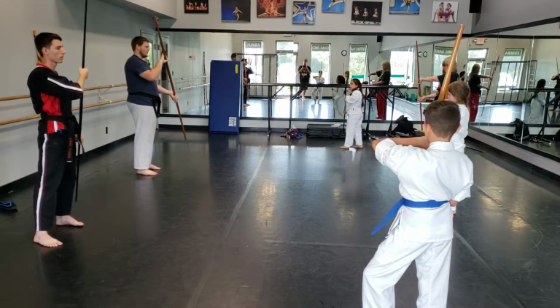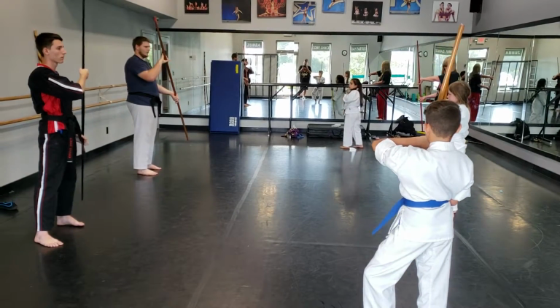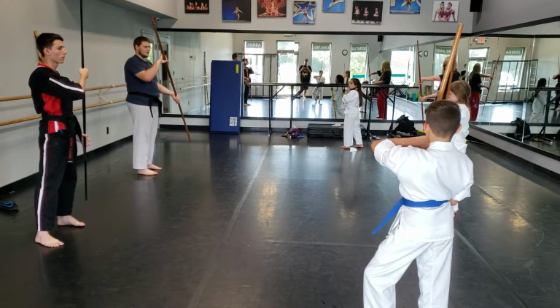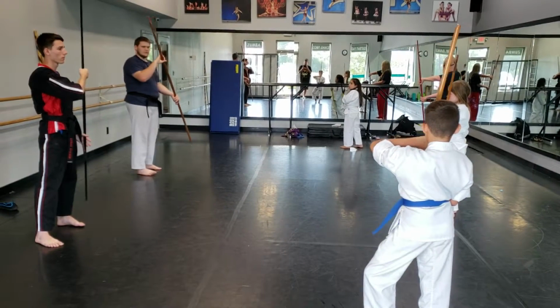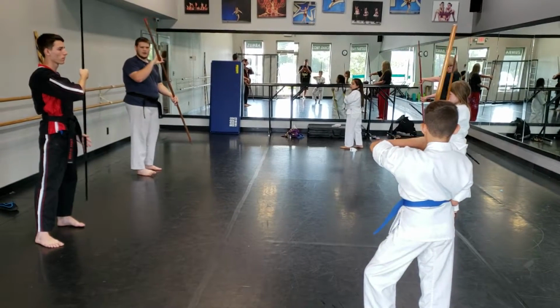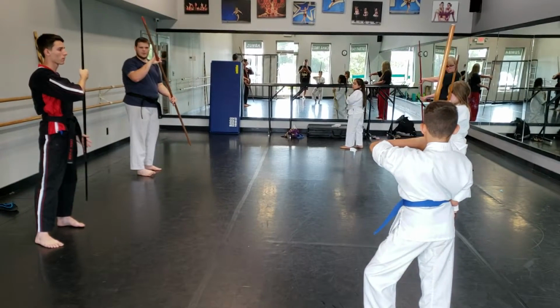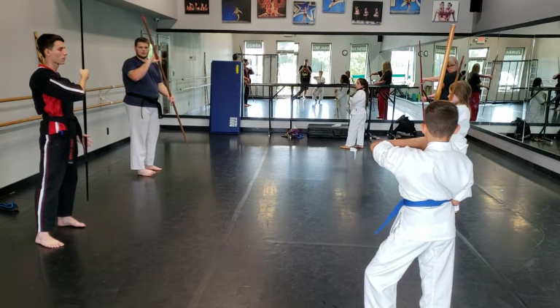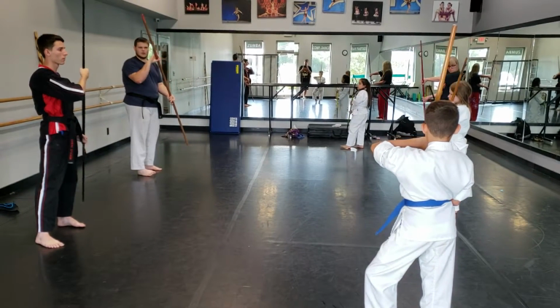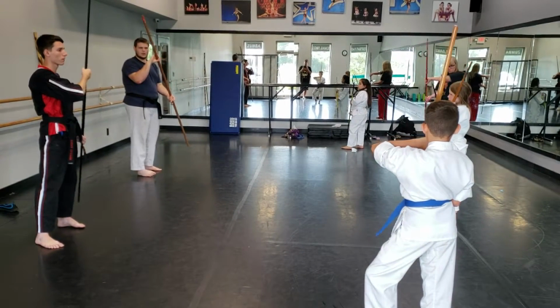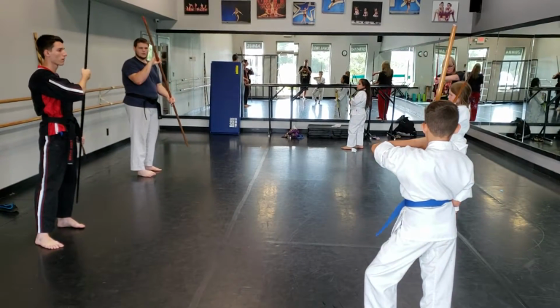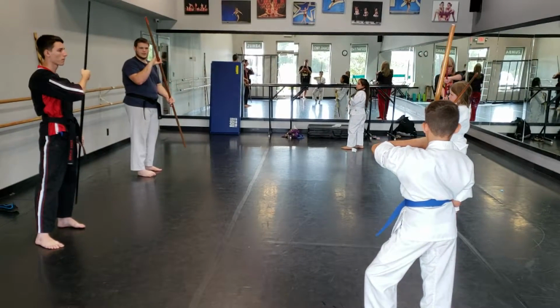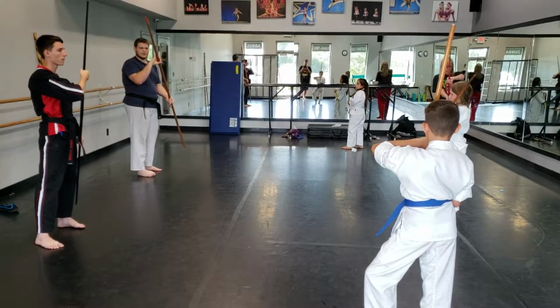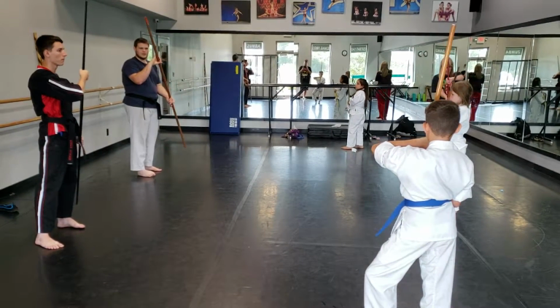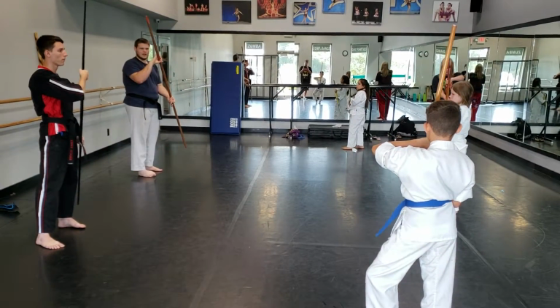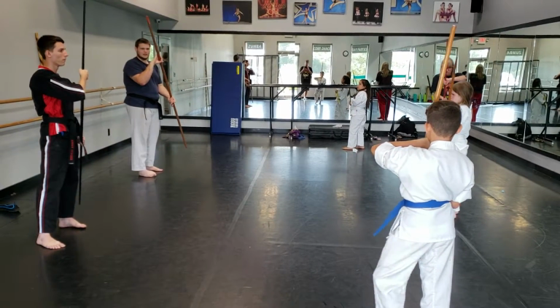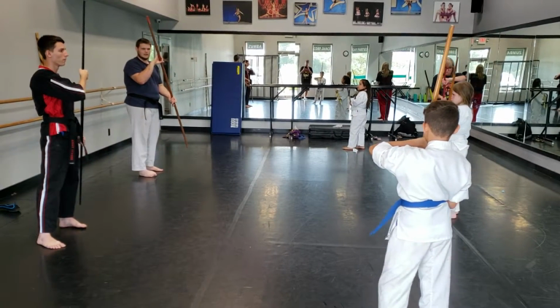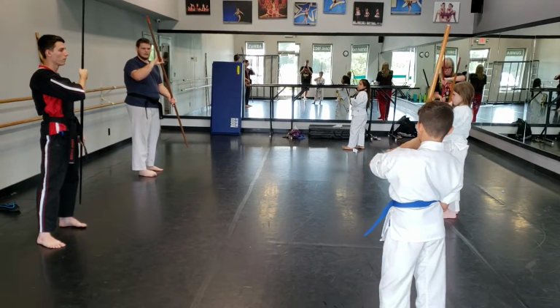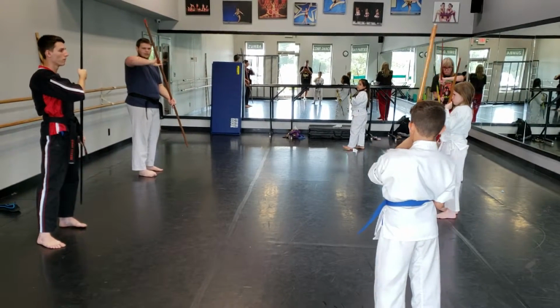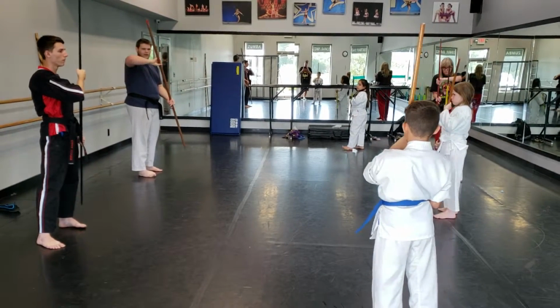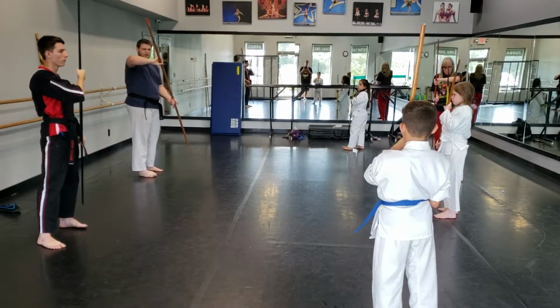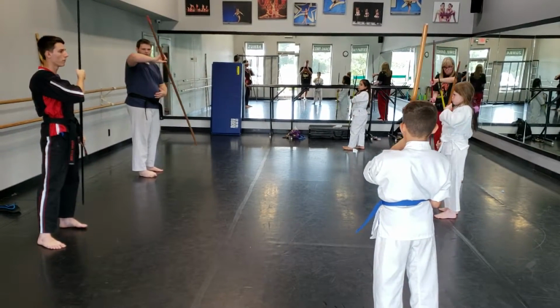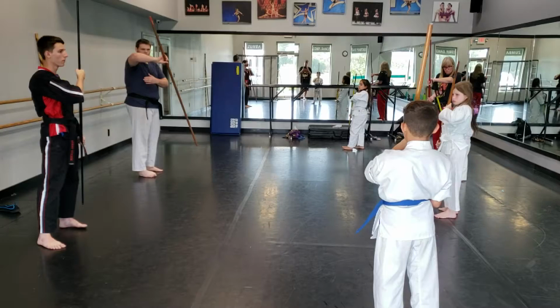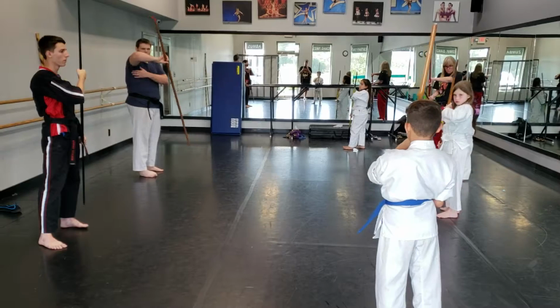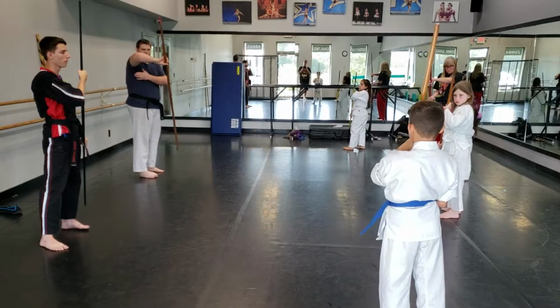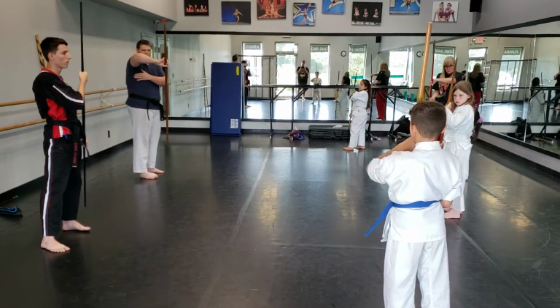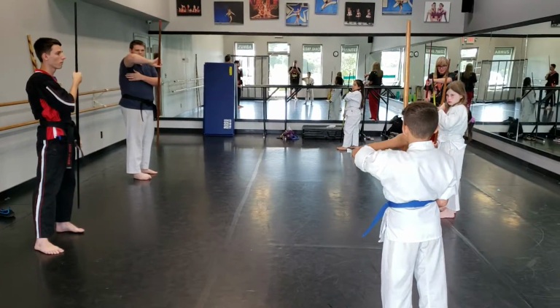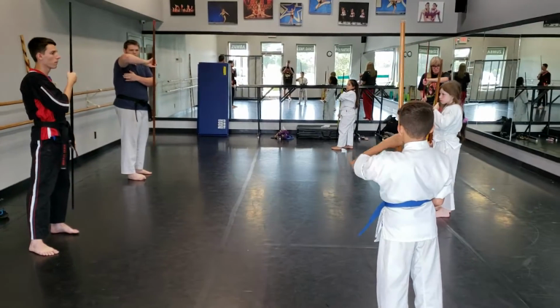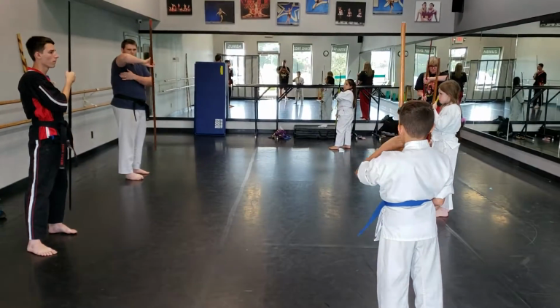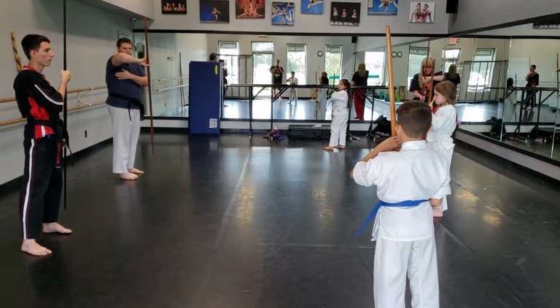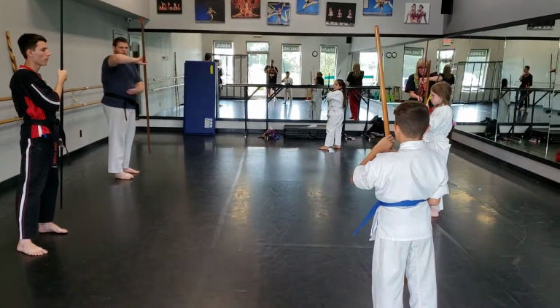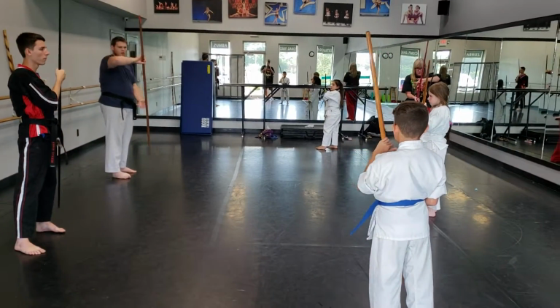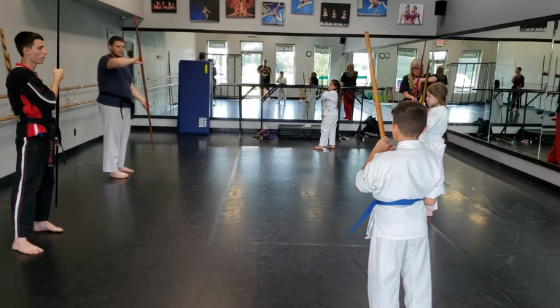Make sure your elbow is tucked in, Jackson. You don't want it out here — what does that leave you? Open.